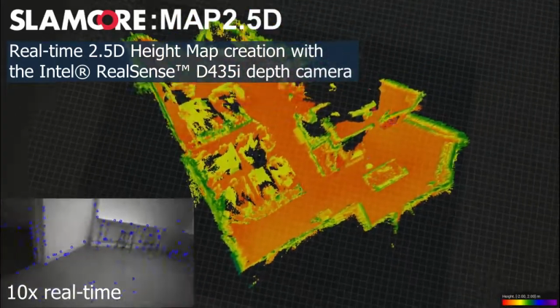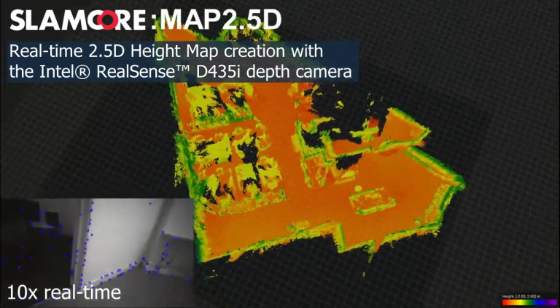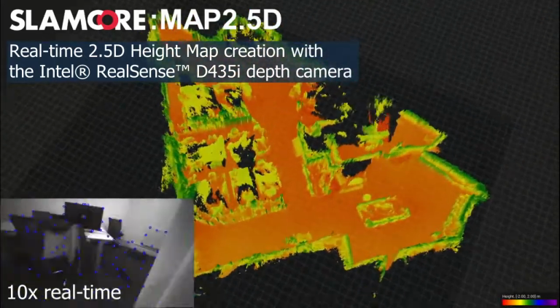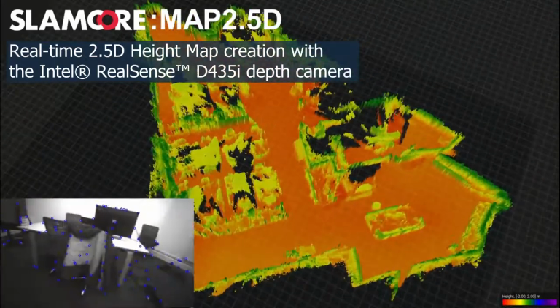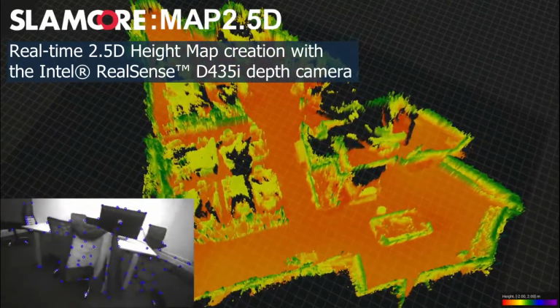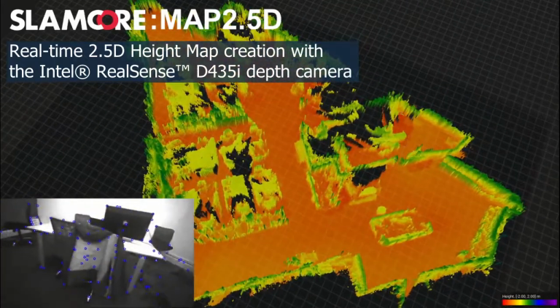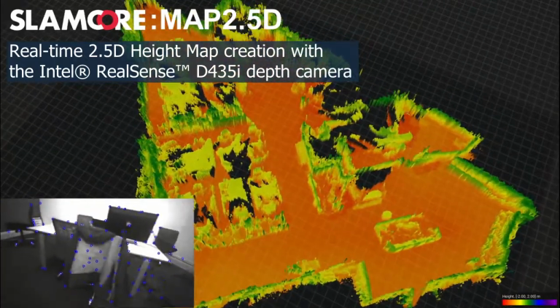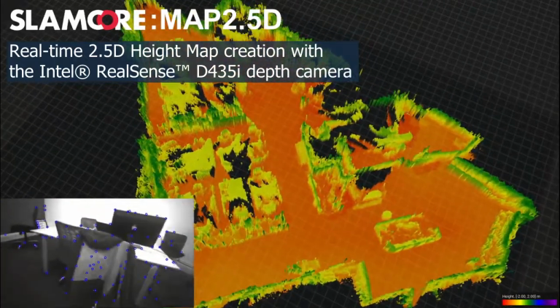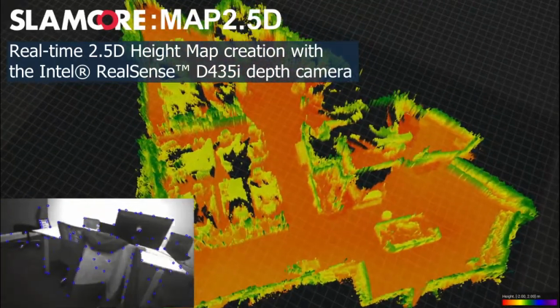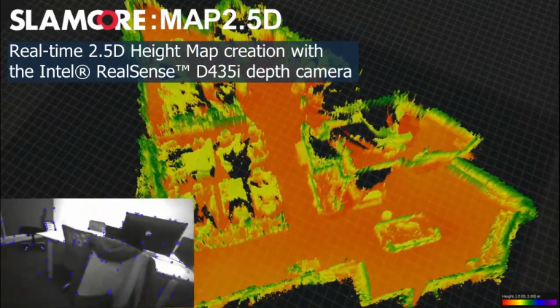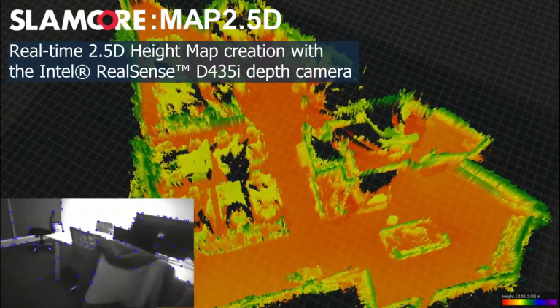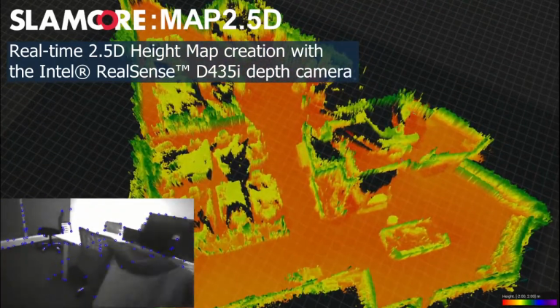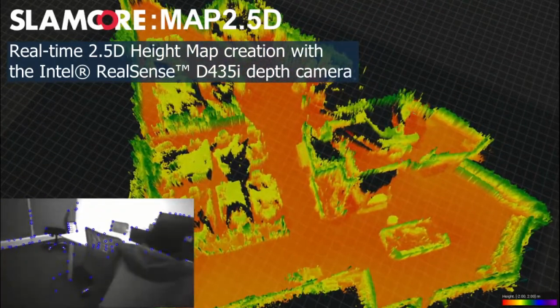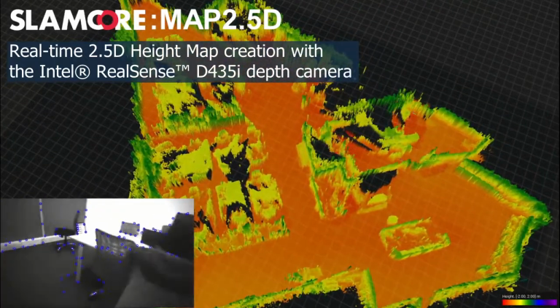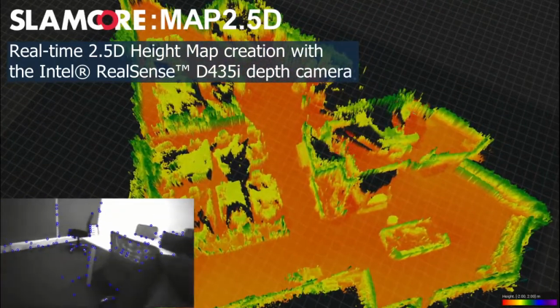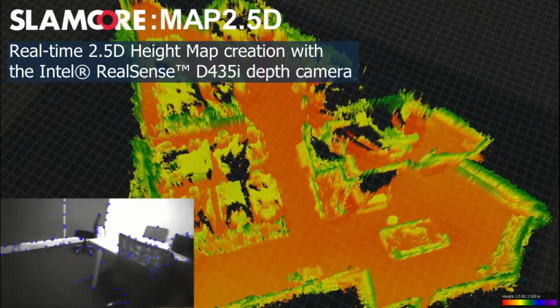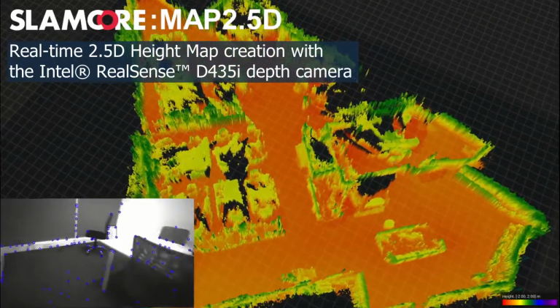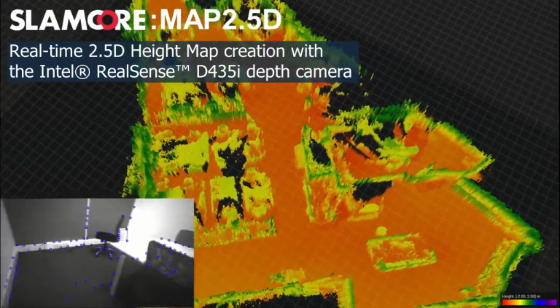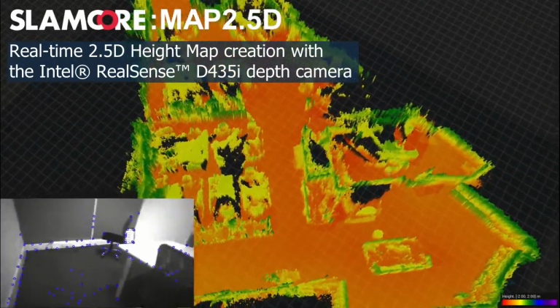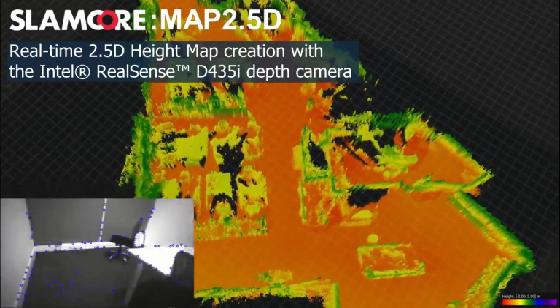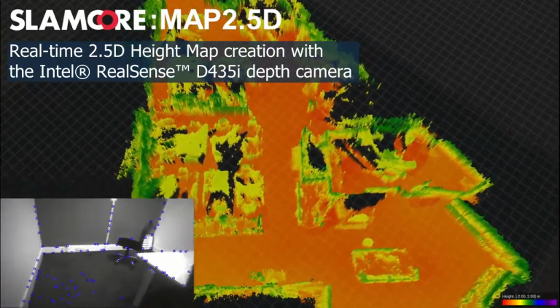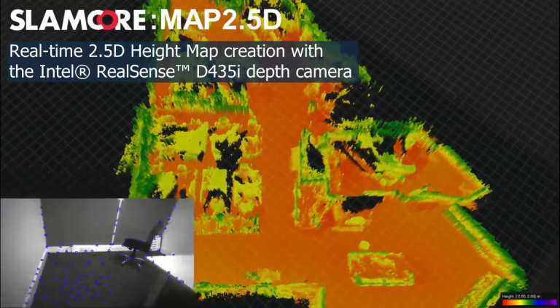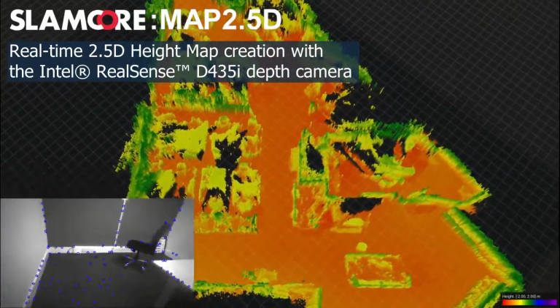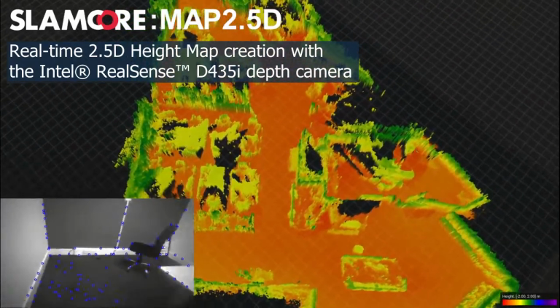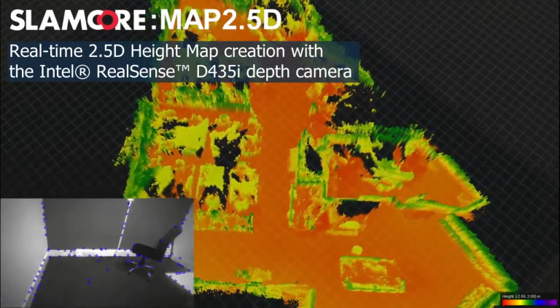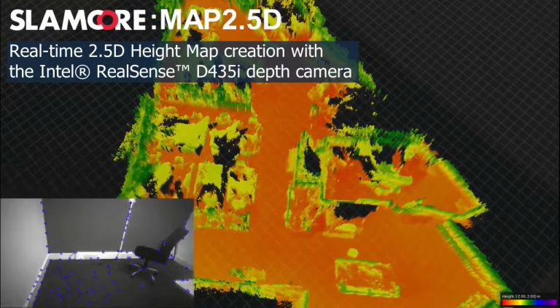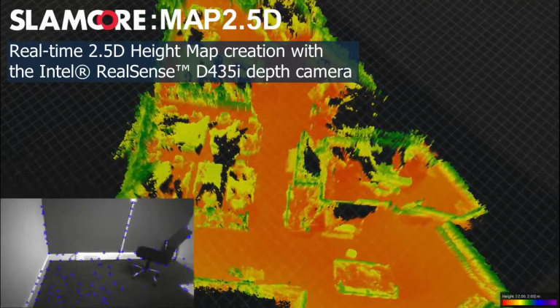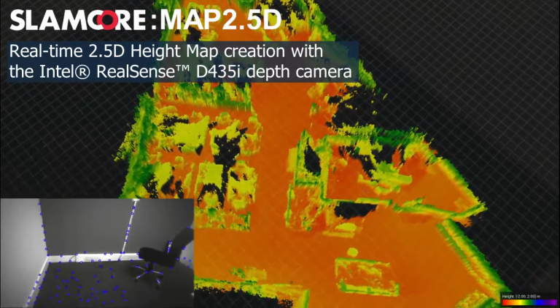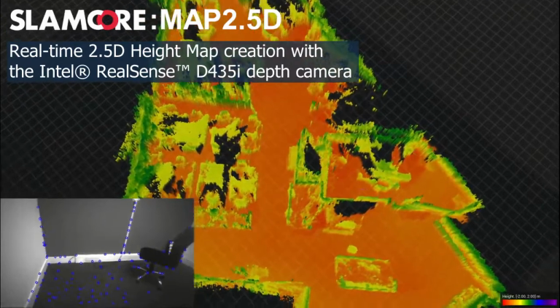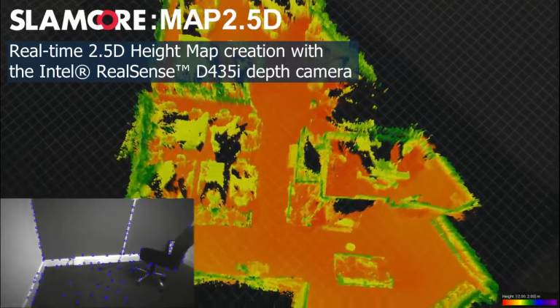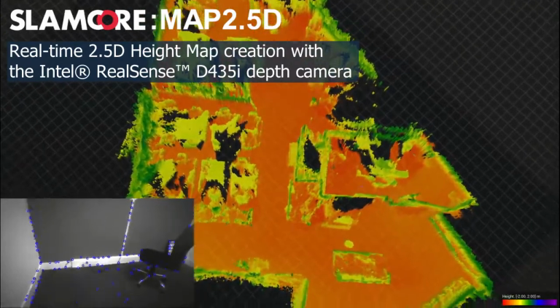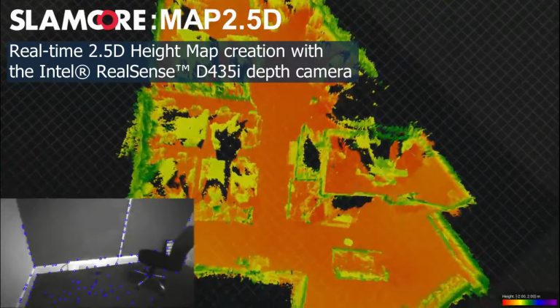This representation is very memory efficient, allowing large-scale environments to be mapped with just a few tens of megabytes.